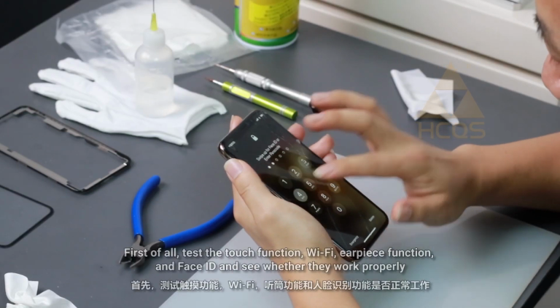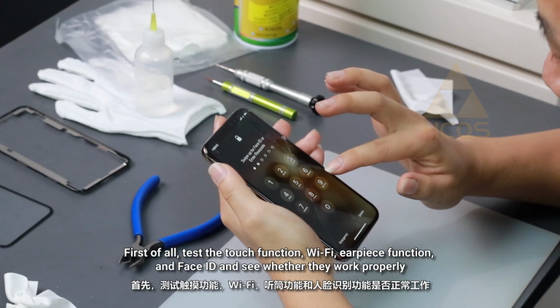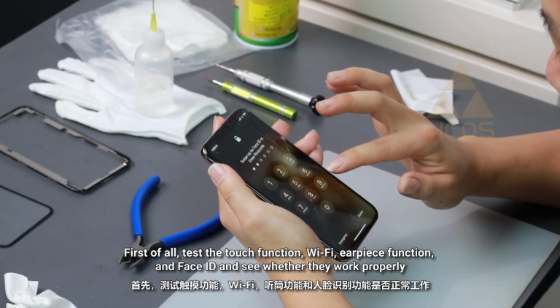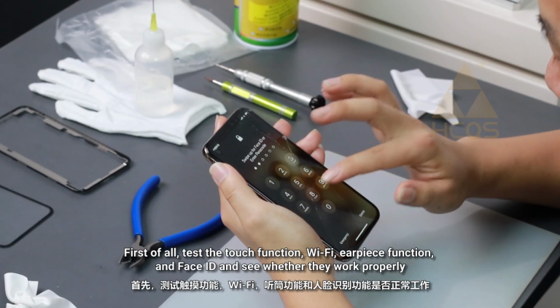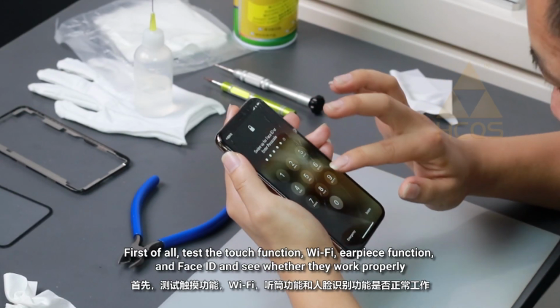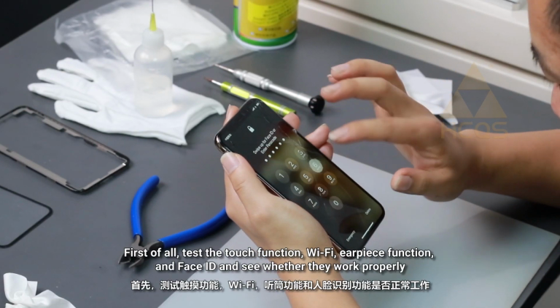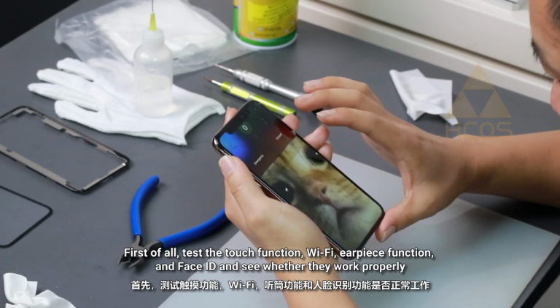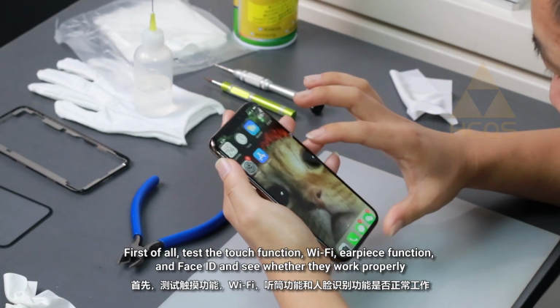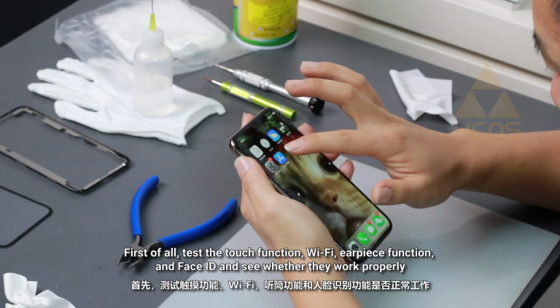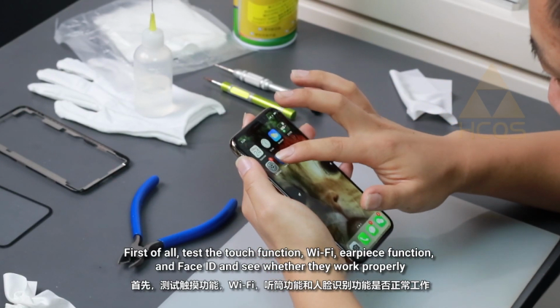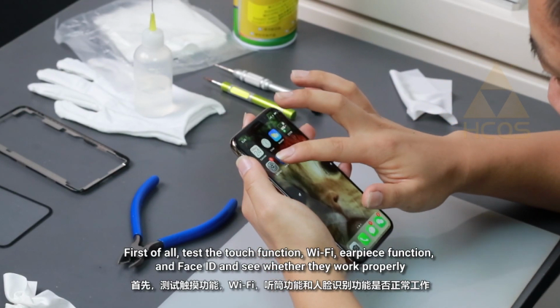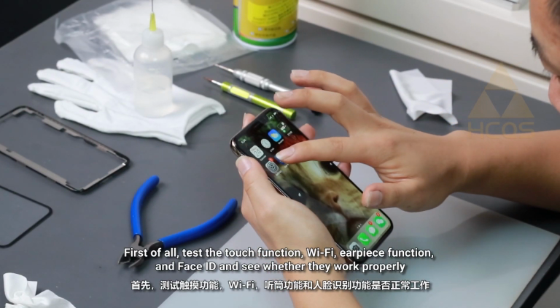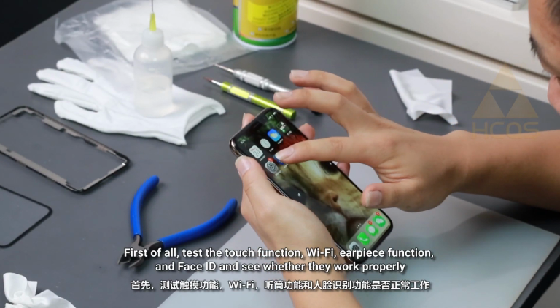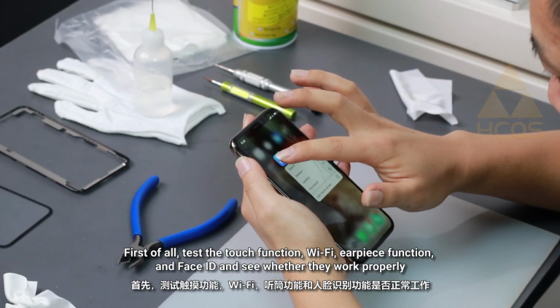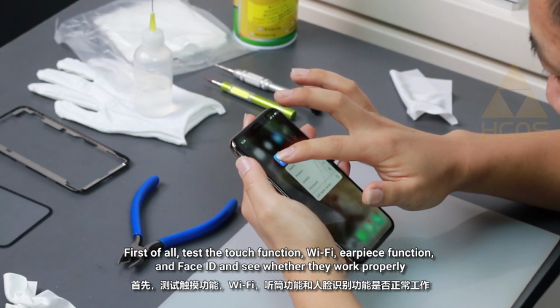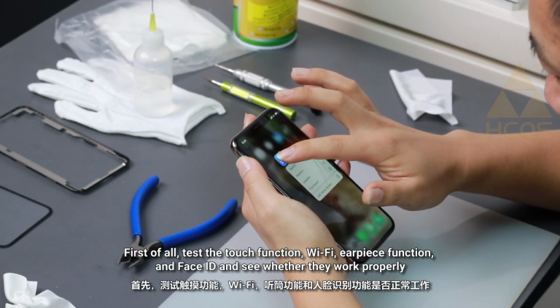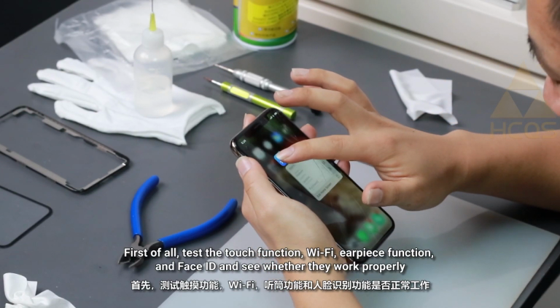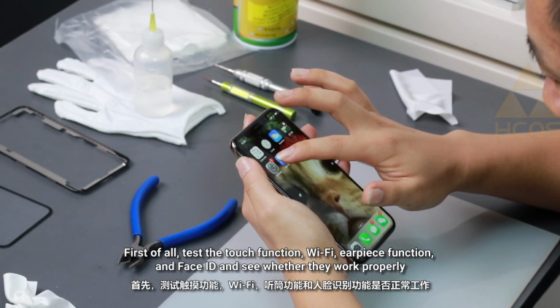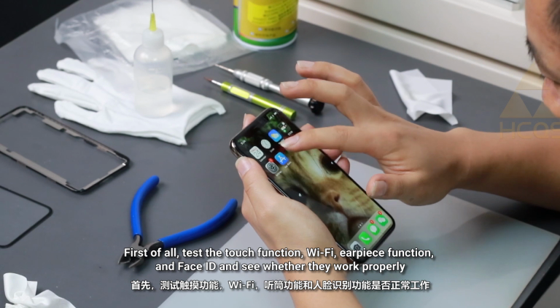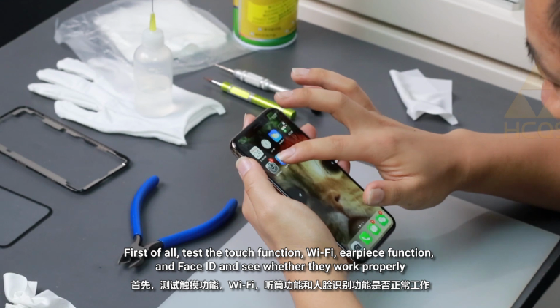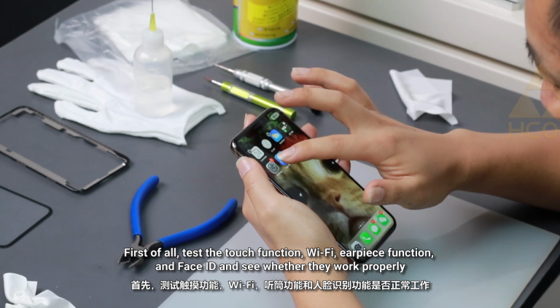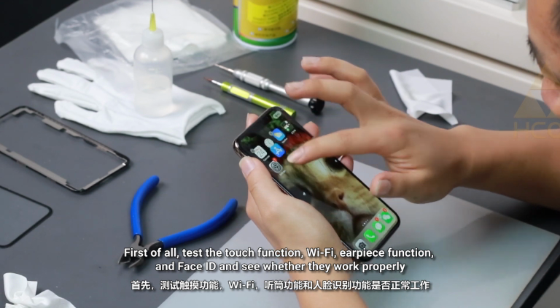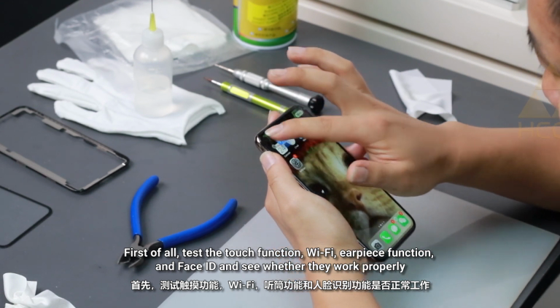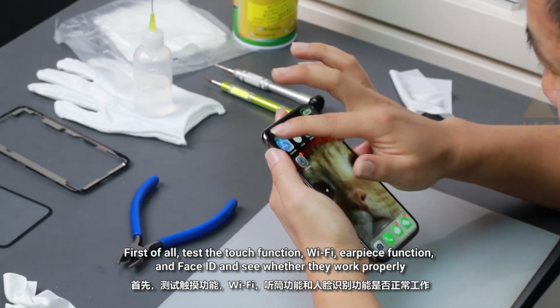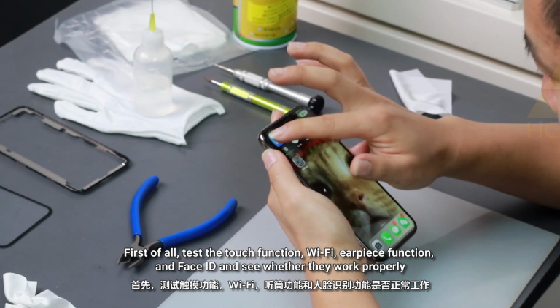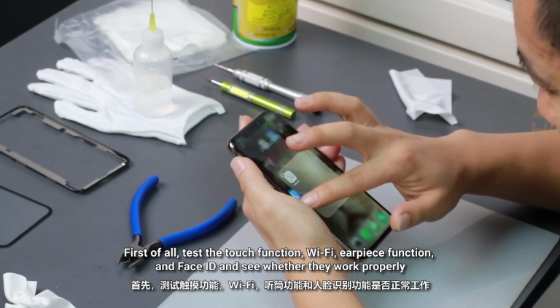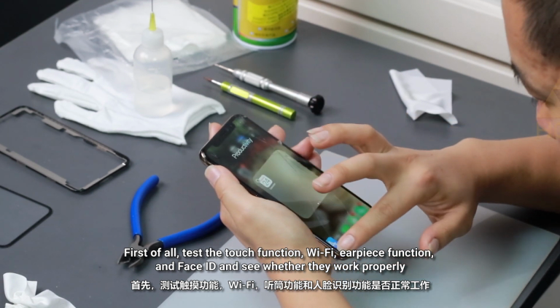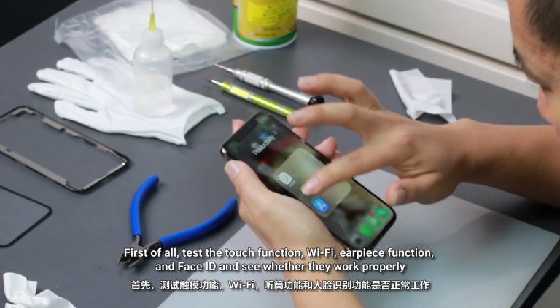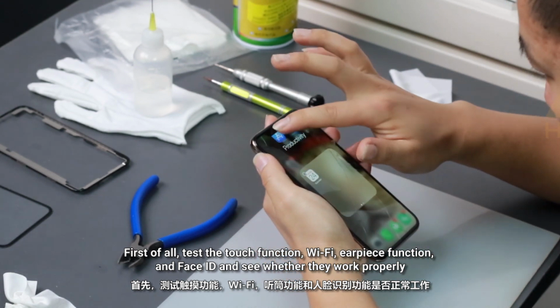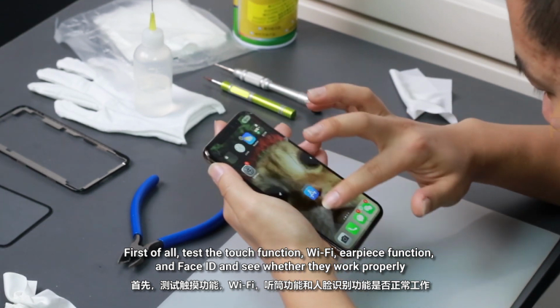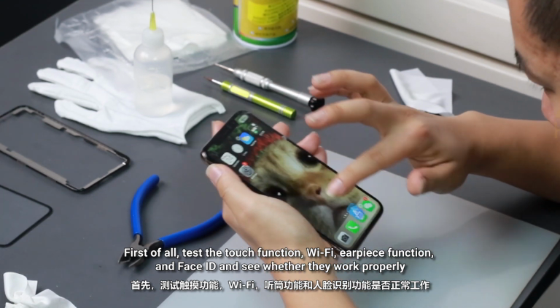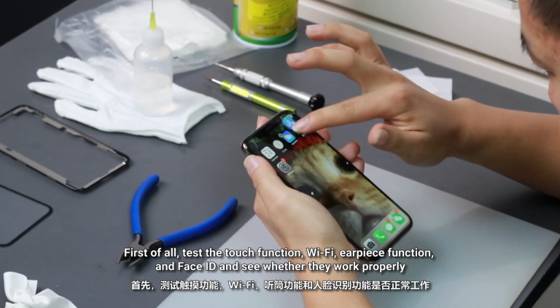First of all, test the touch function, Wi-Fi, earpiece function and face ID, and see whether they work properly.